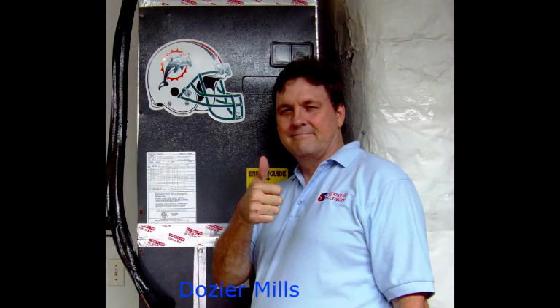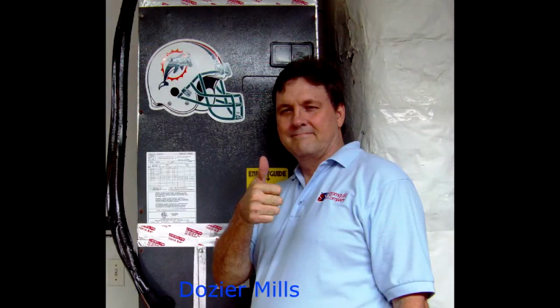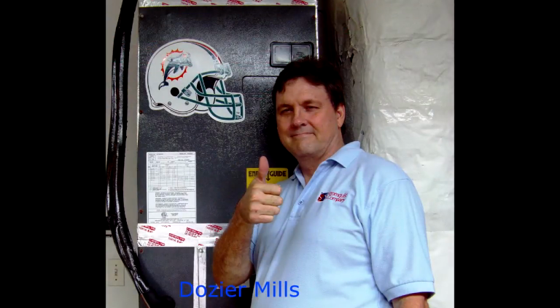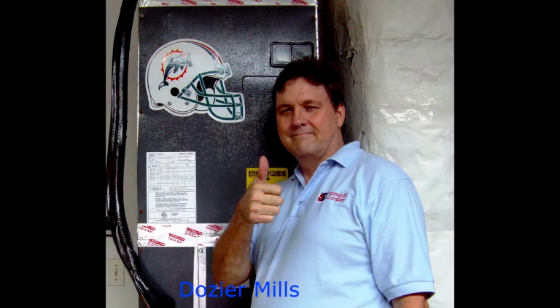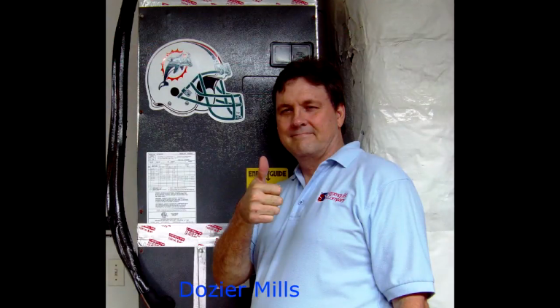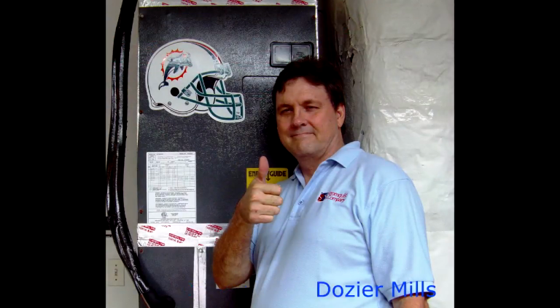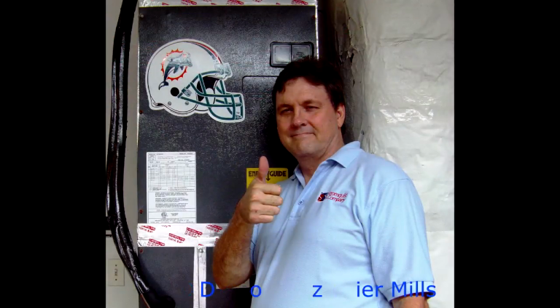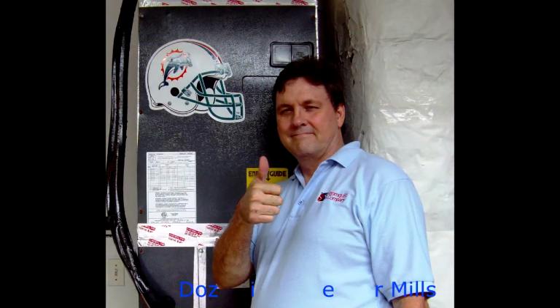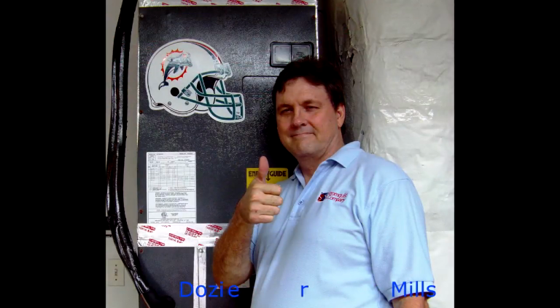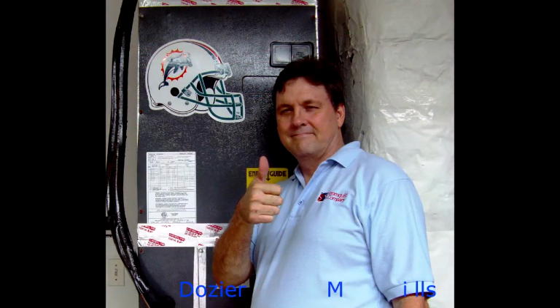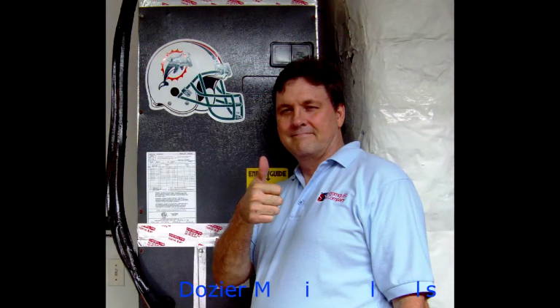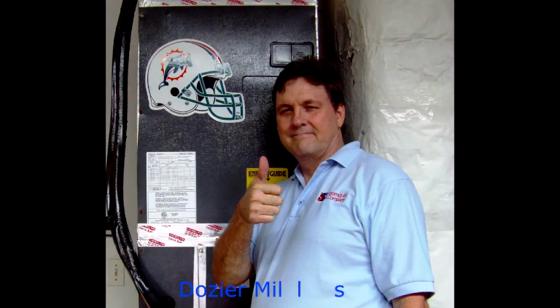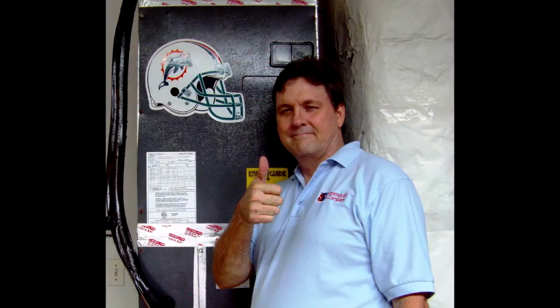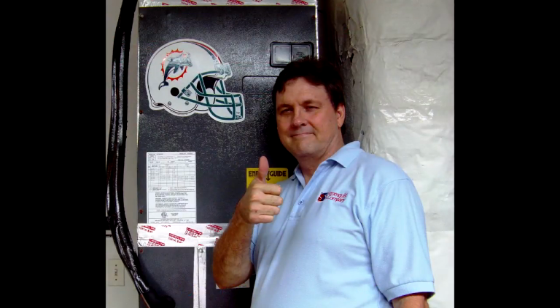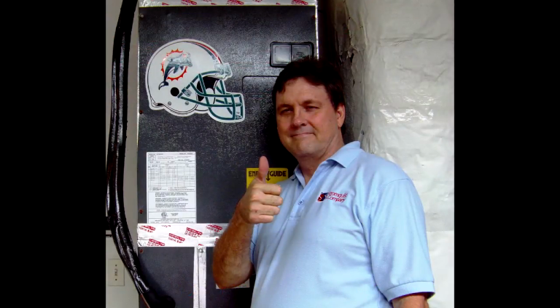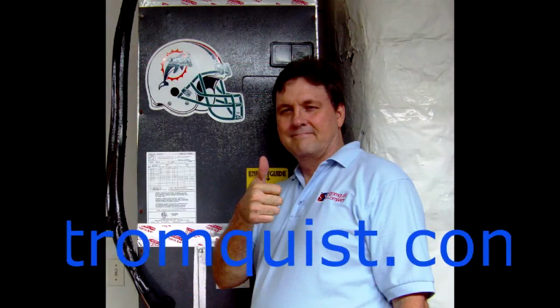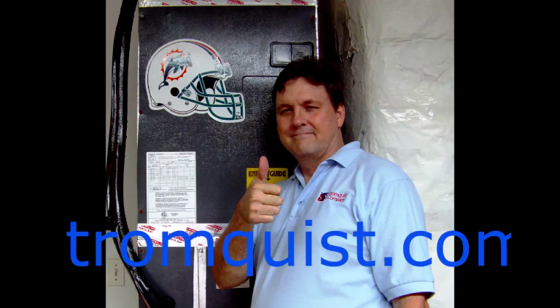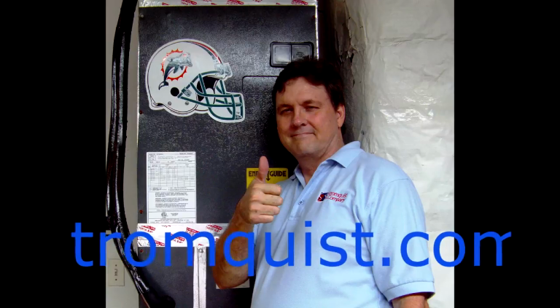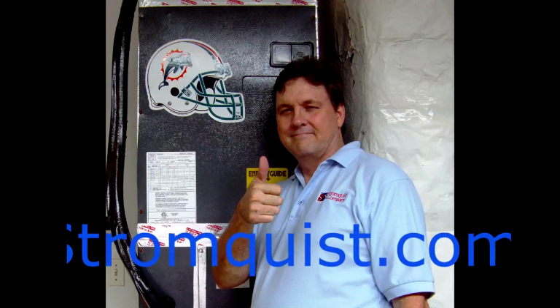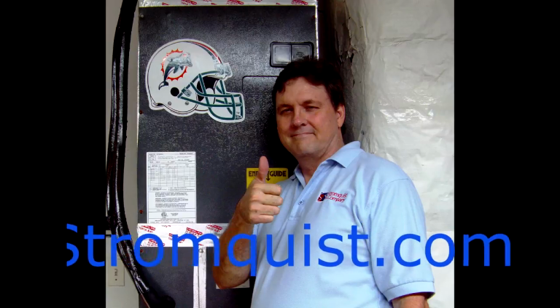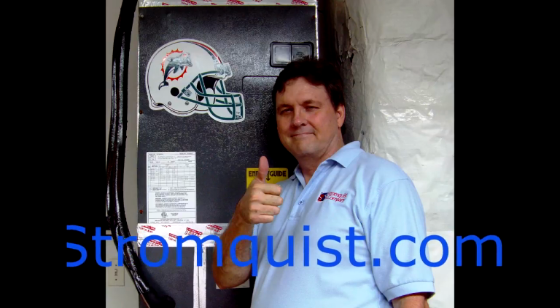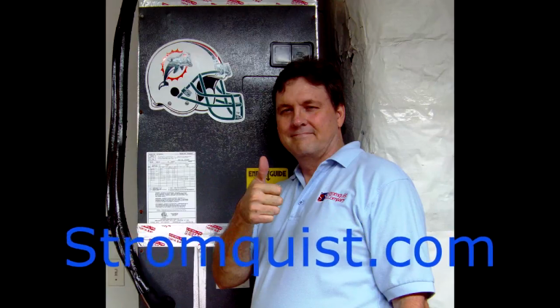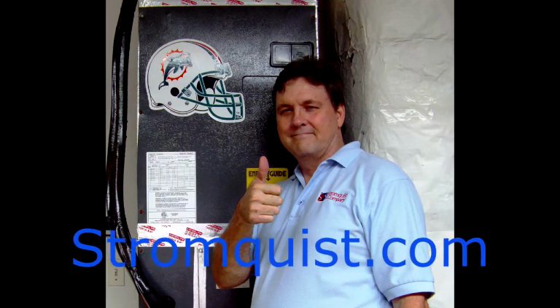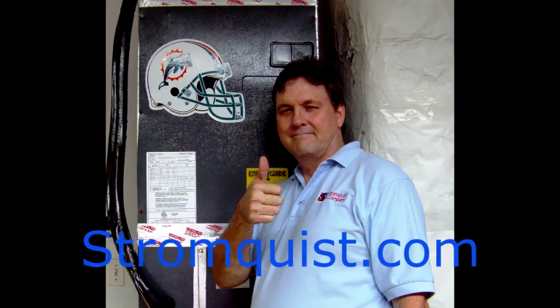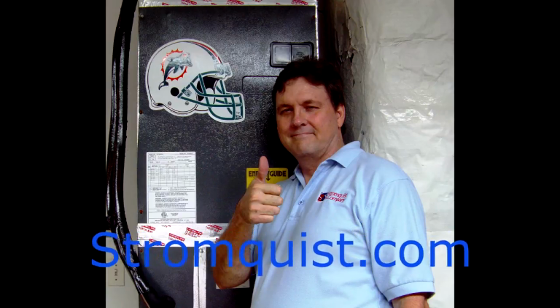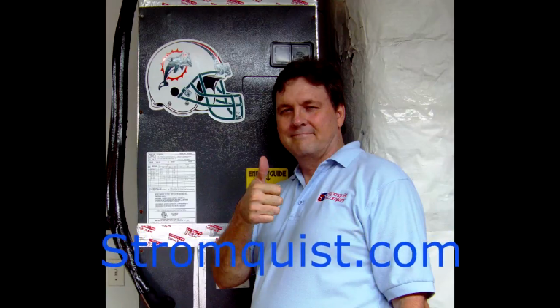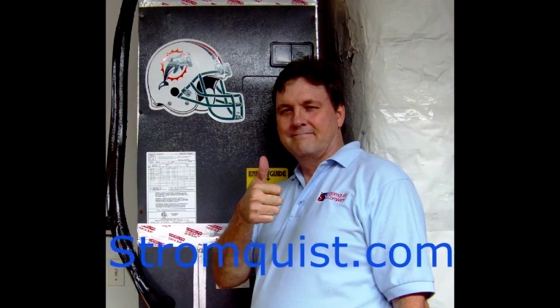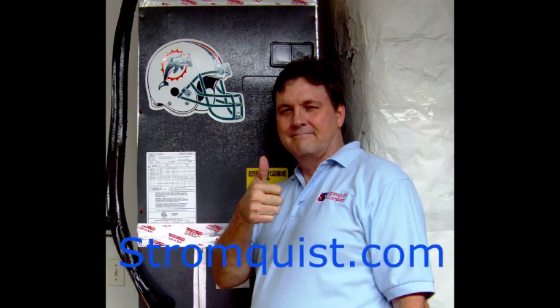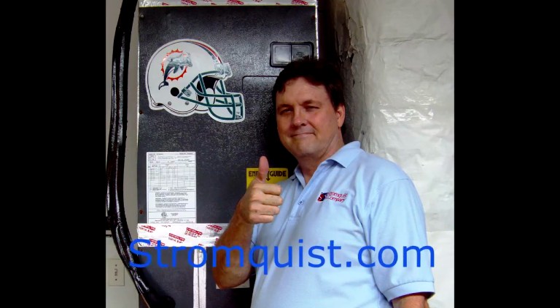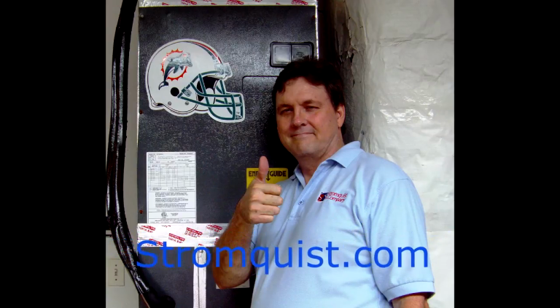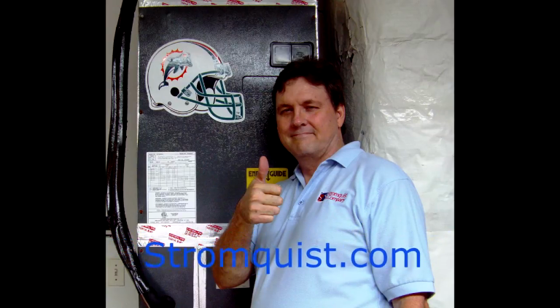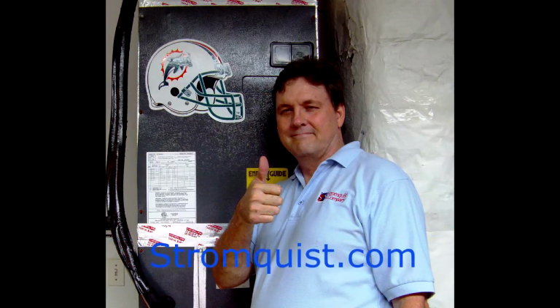Thank you very much for watching my video. I've got everything sealed up and I'm good to go. We'll see you at Stromquist.com.